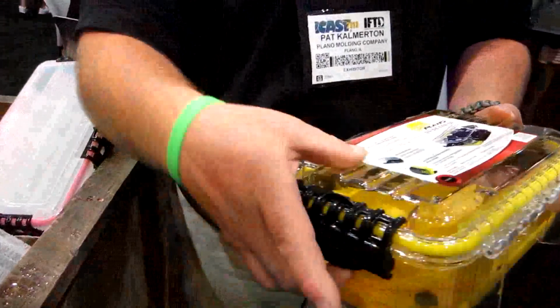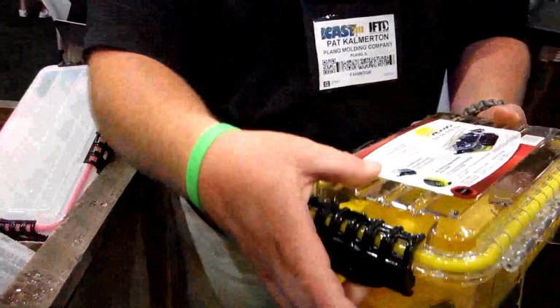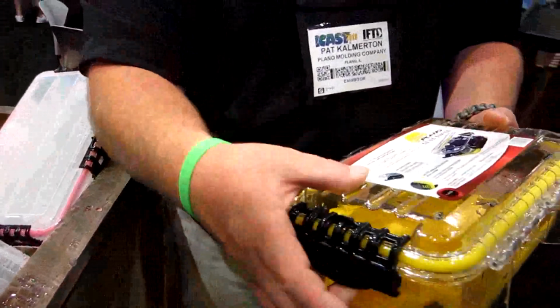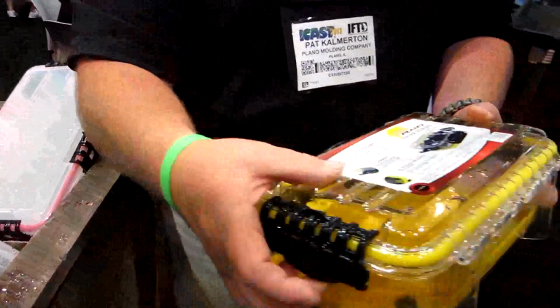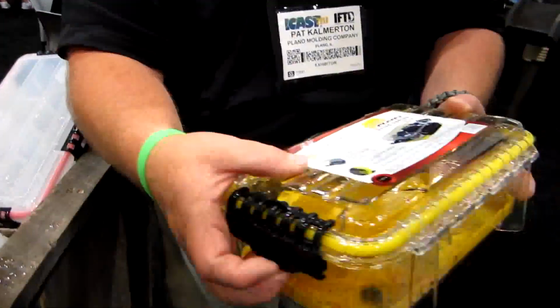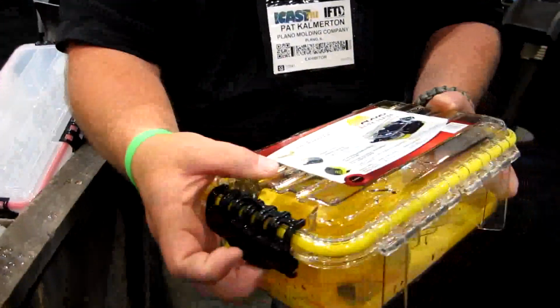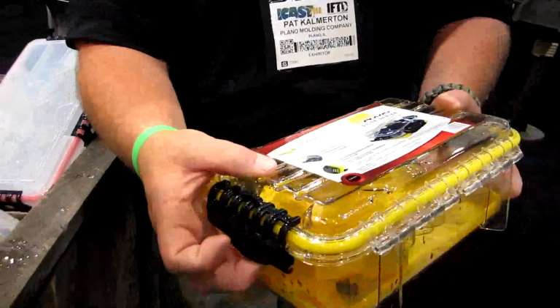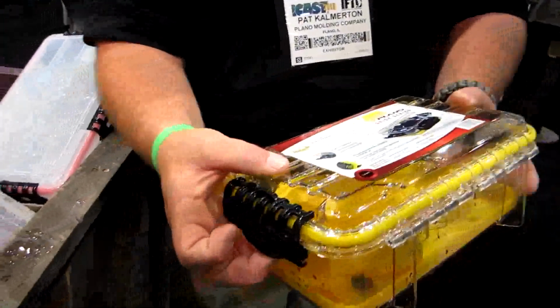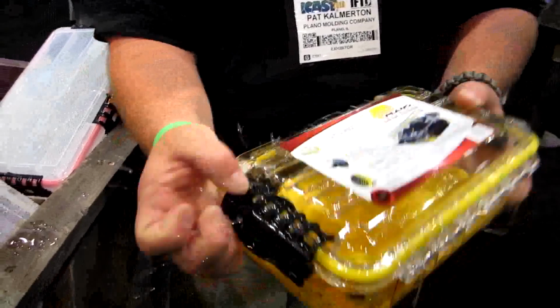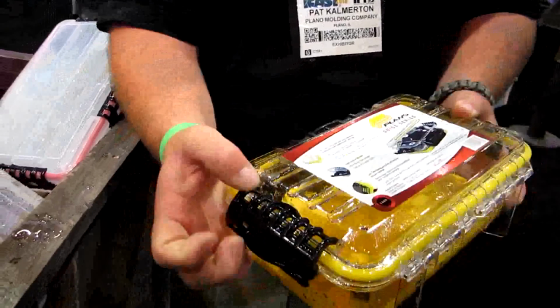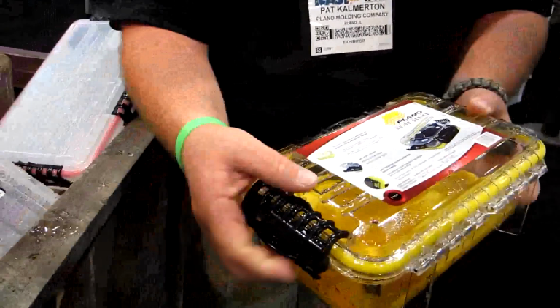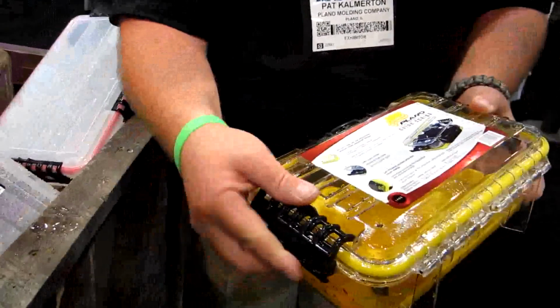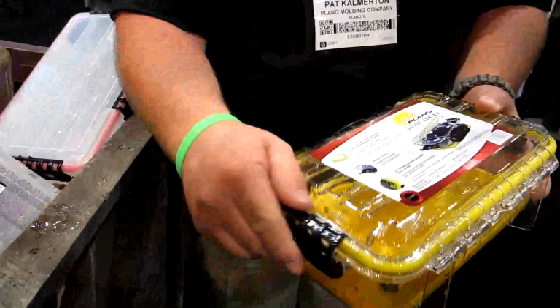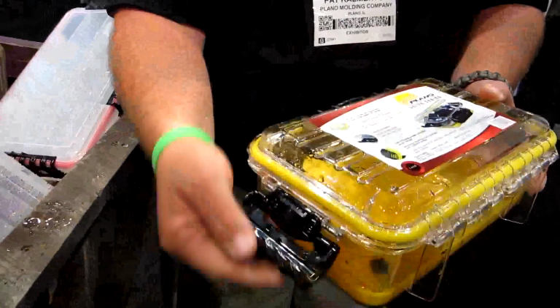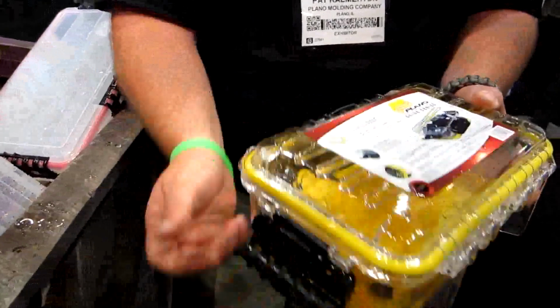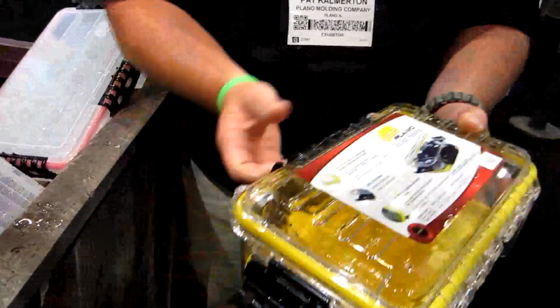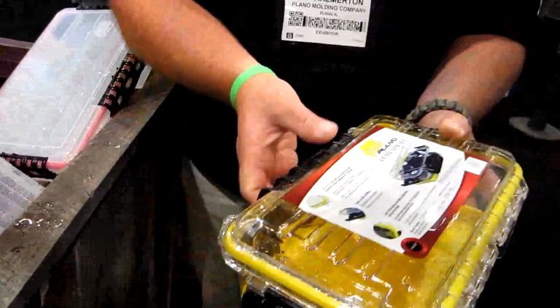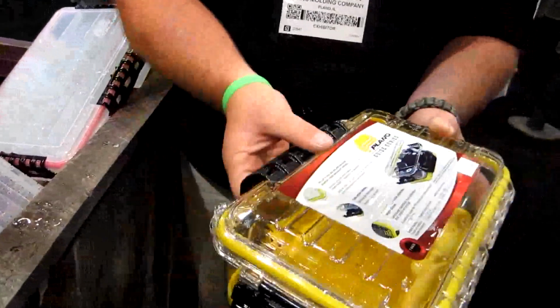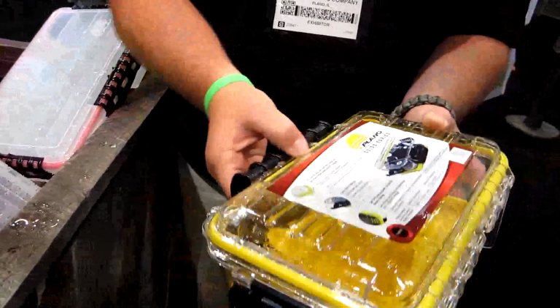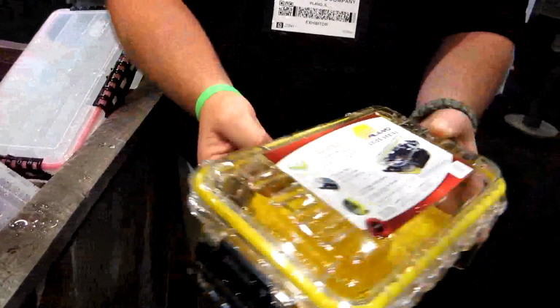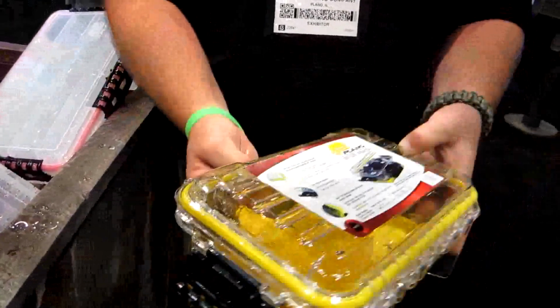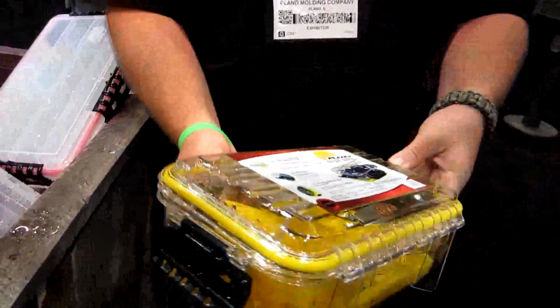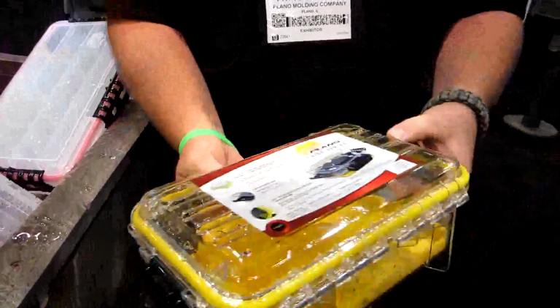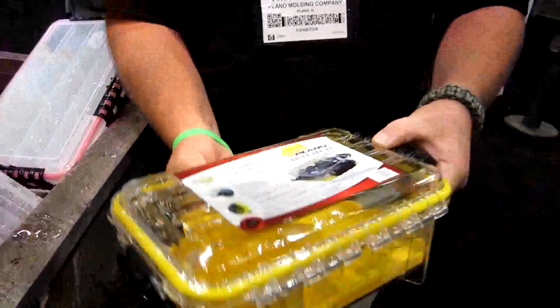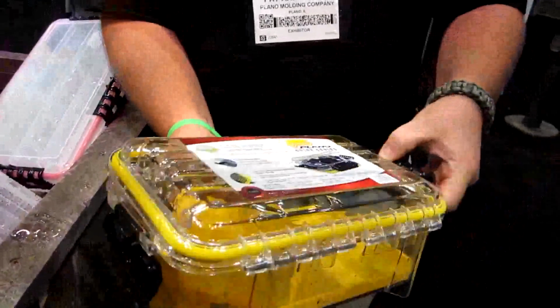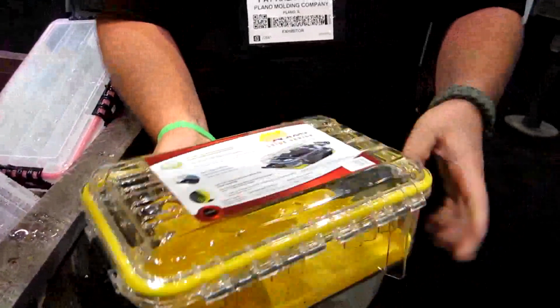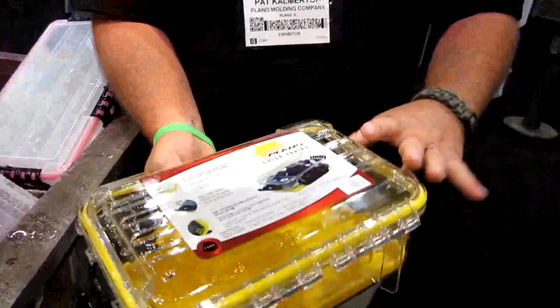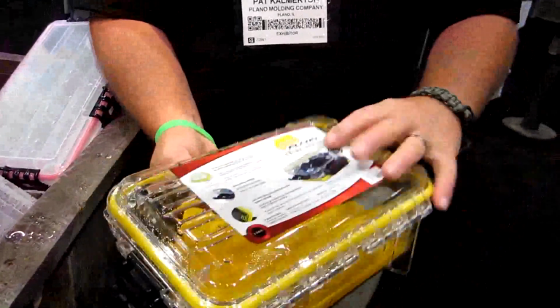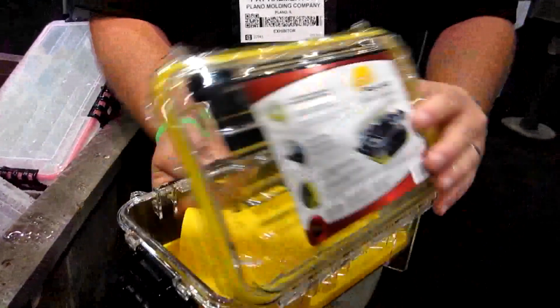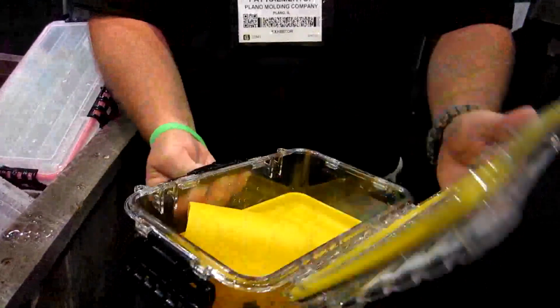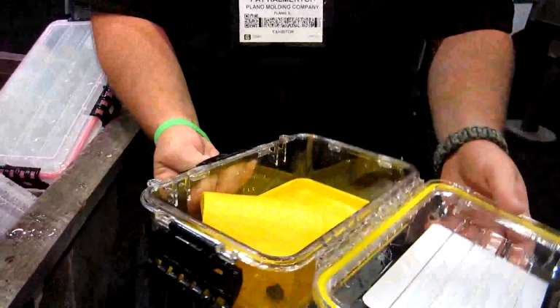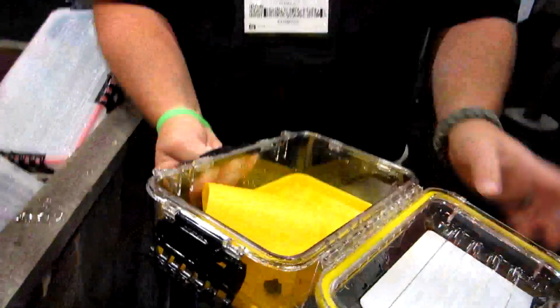It's a heavy duty lock right here. You open it up, and on the inside it's completely dry.